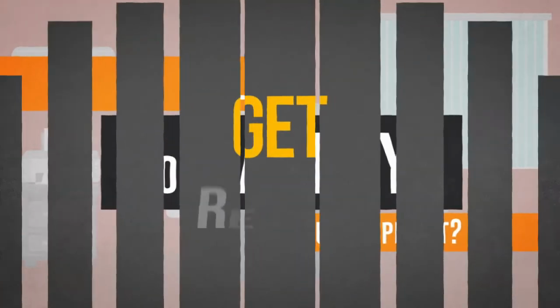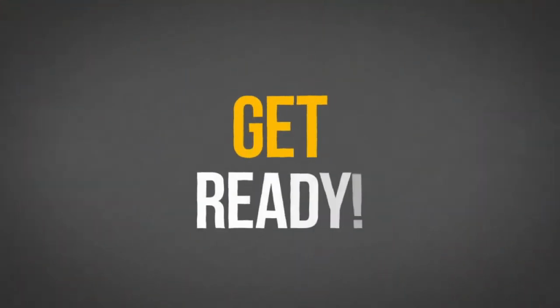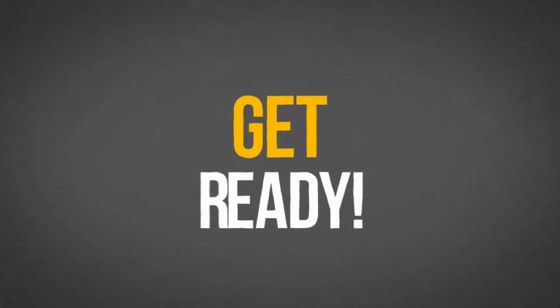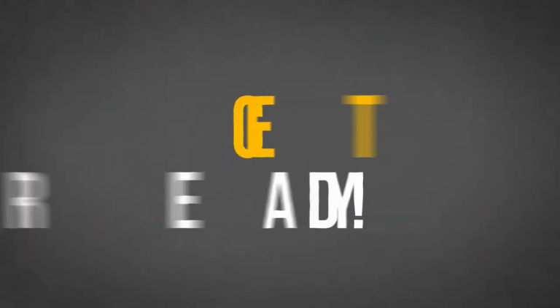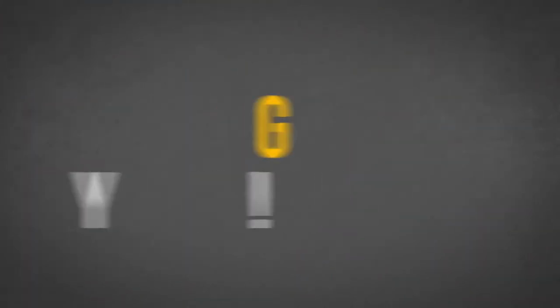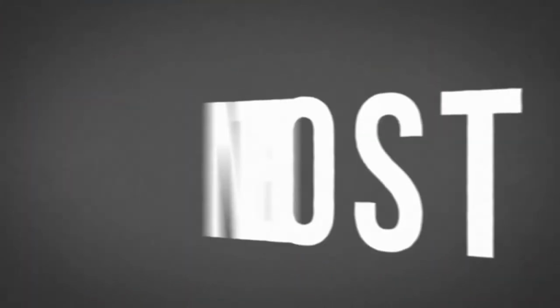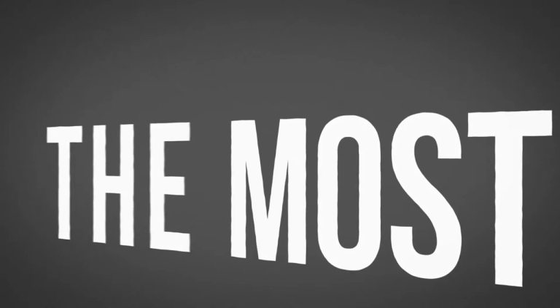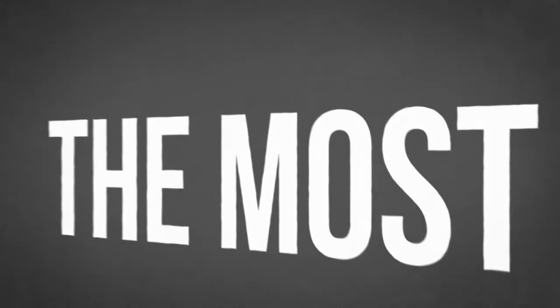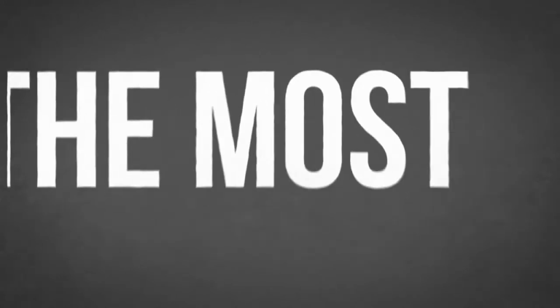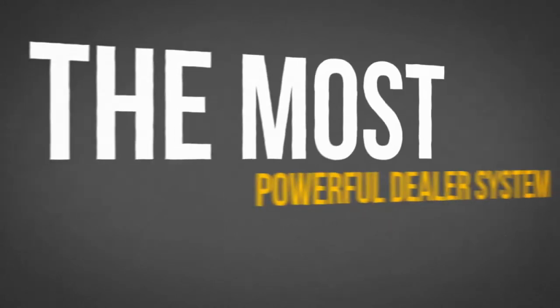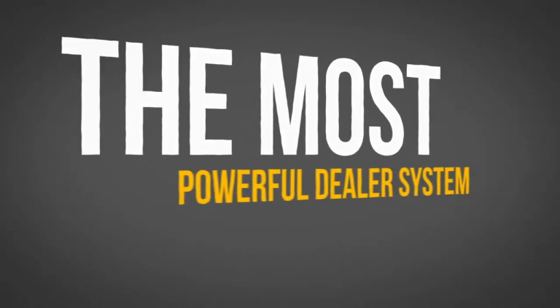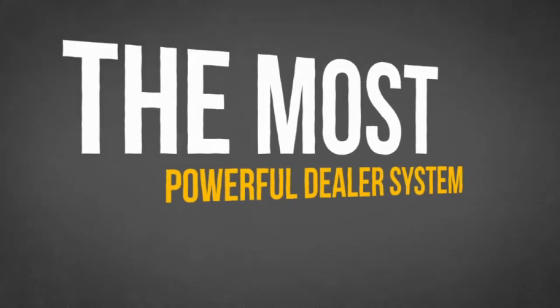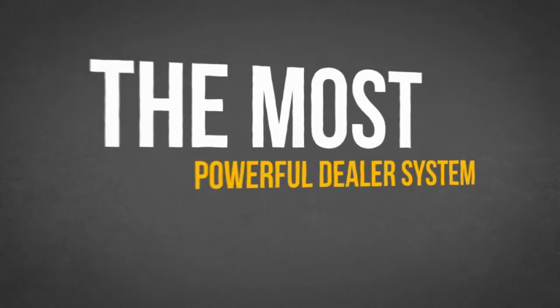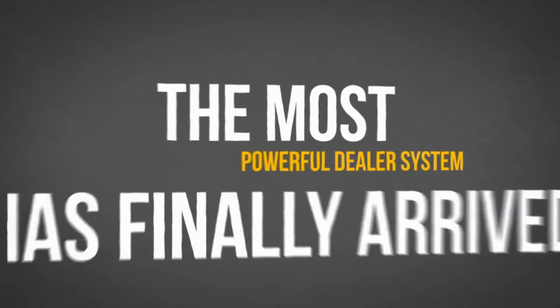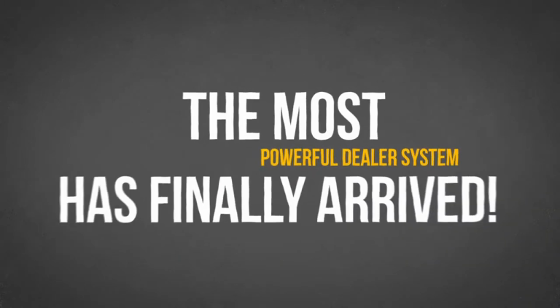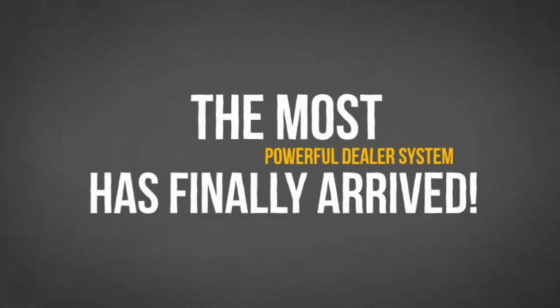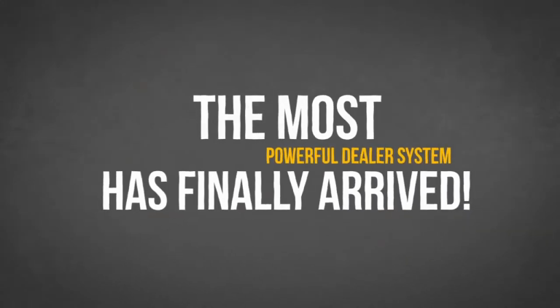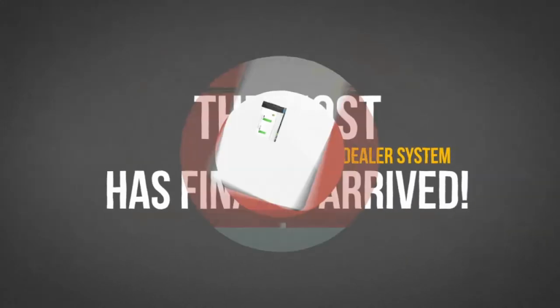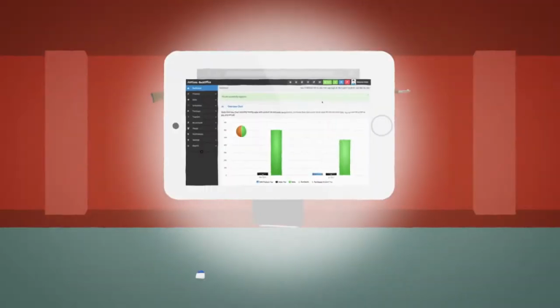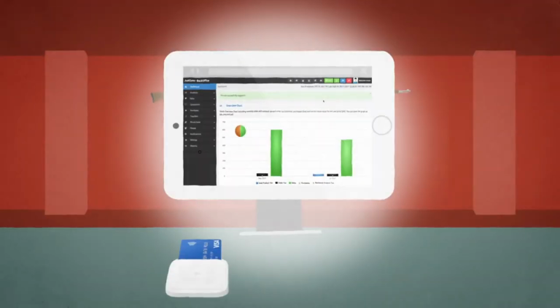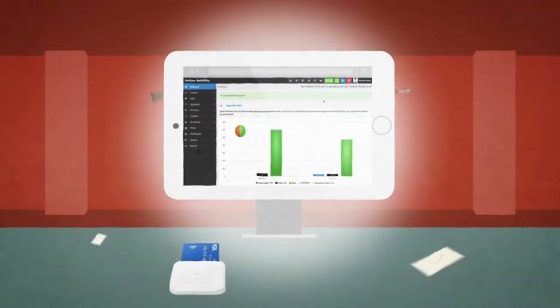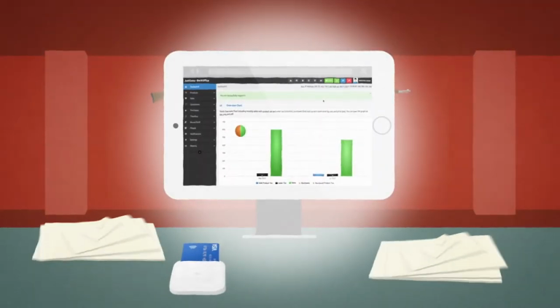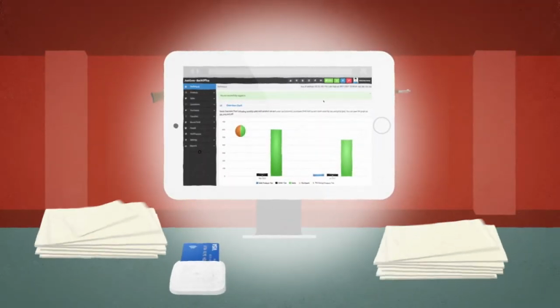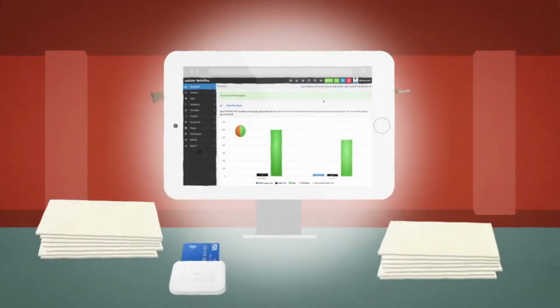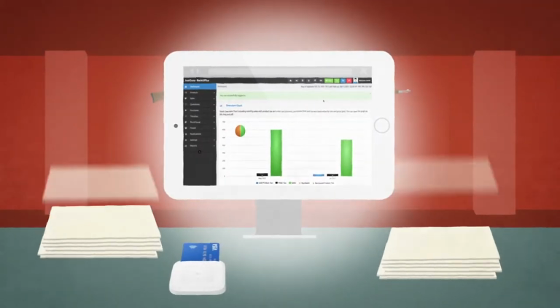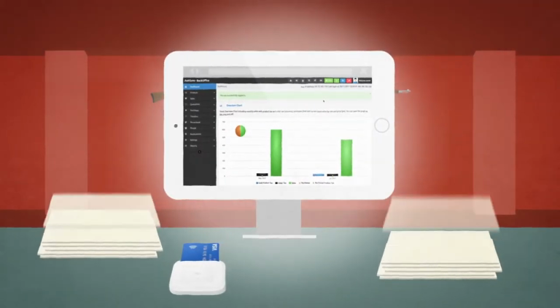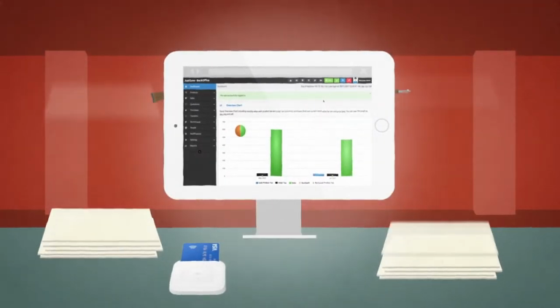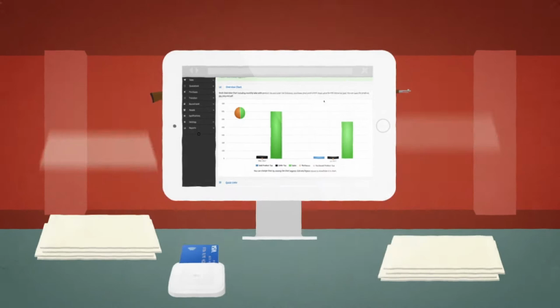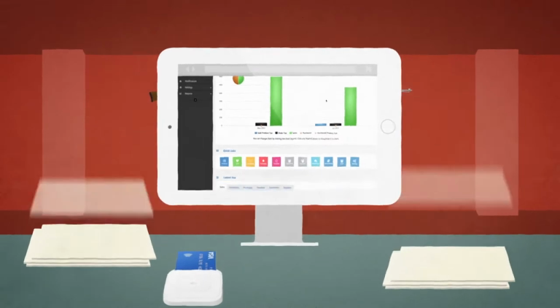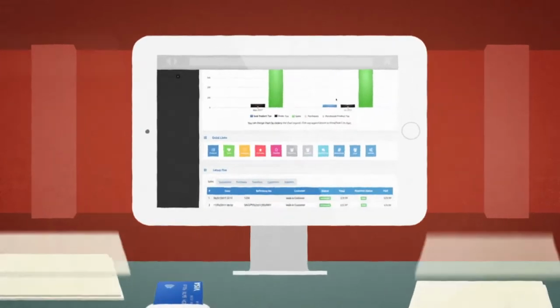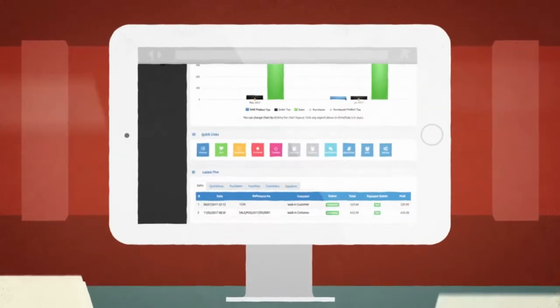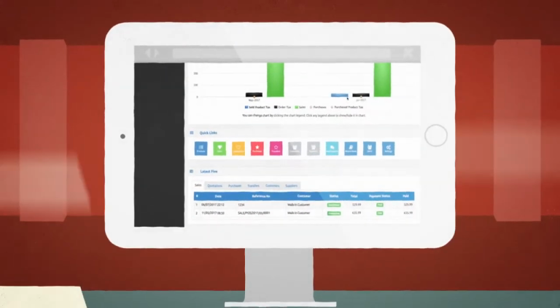Get ready, the most powerful dealer system has finally arrived. Introducing the JustGuns FFL retail point of sale system.